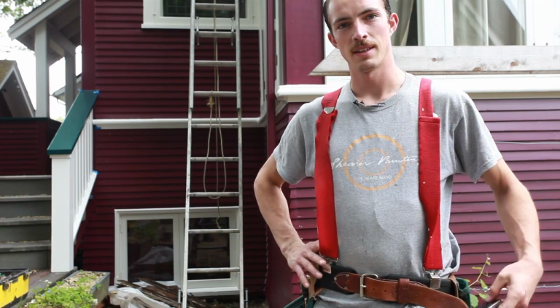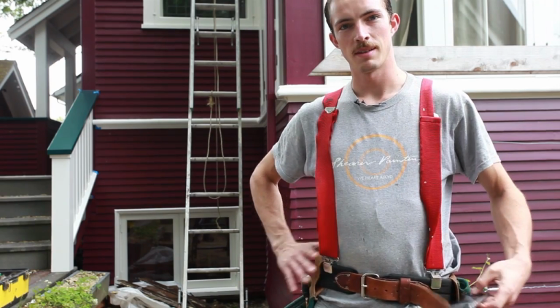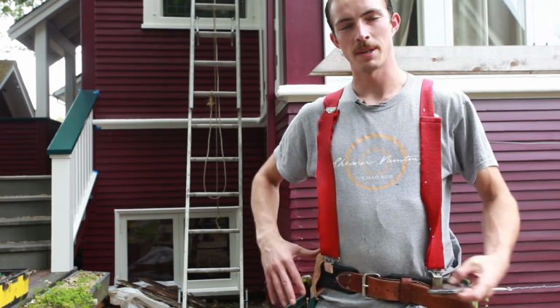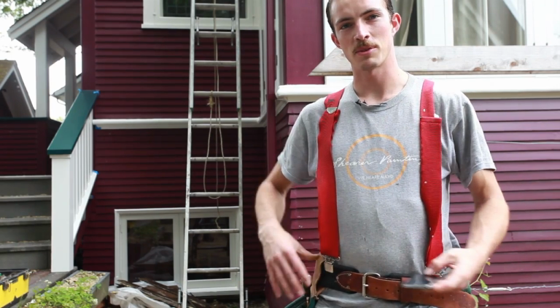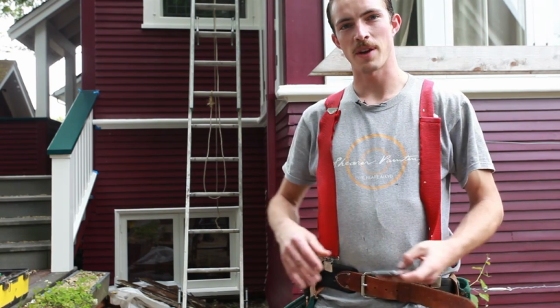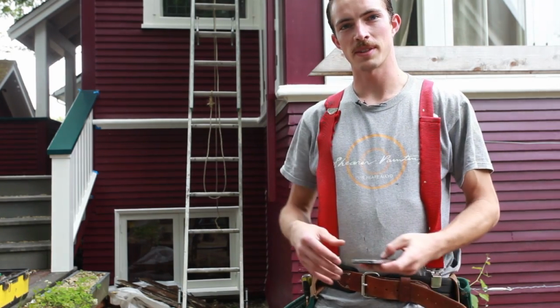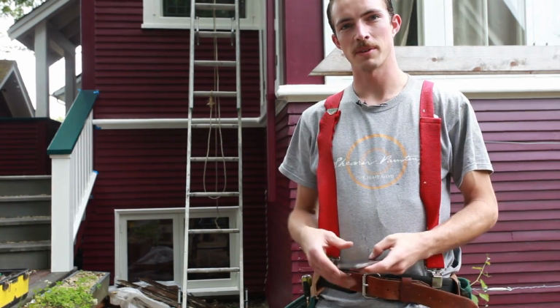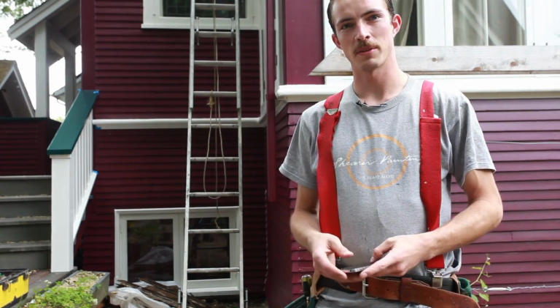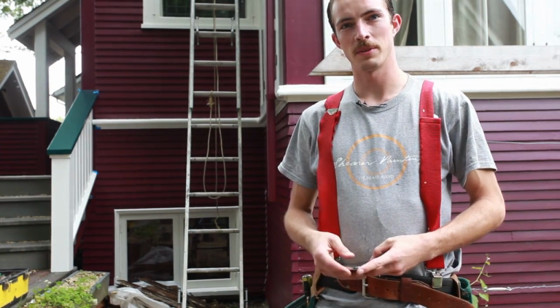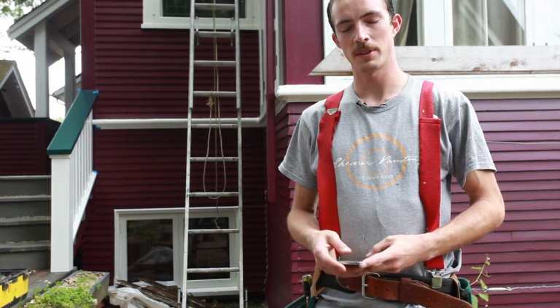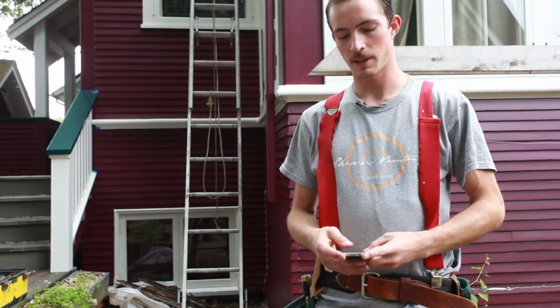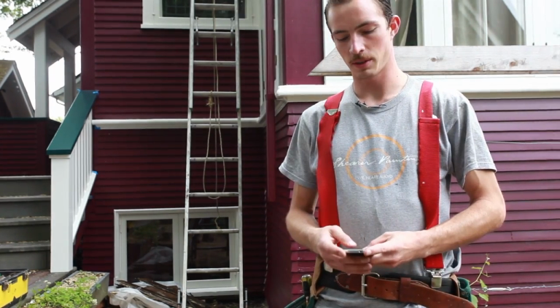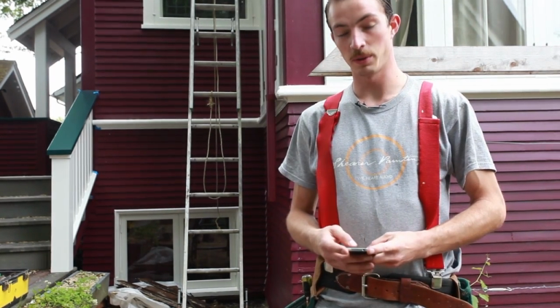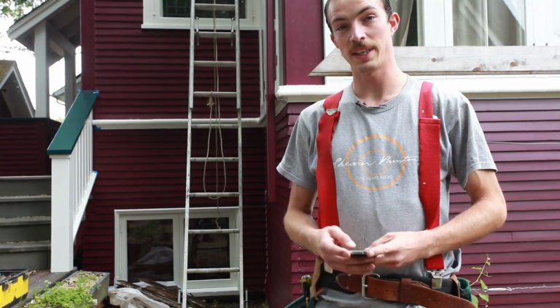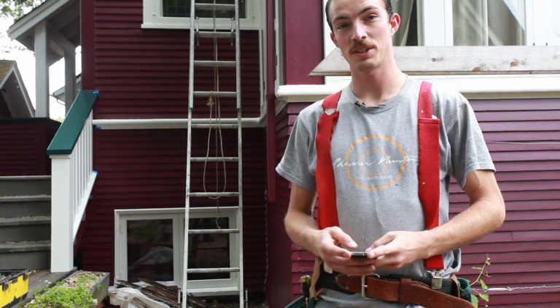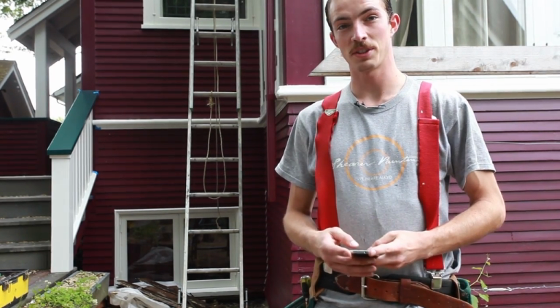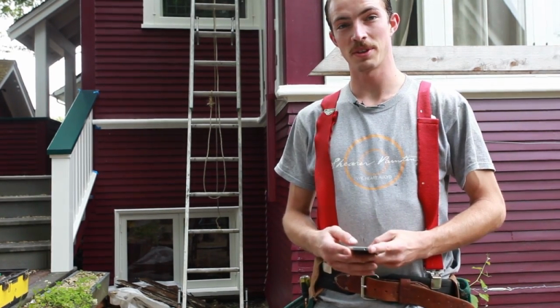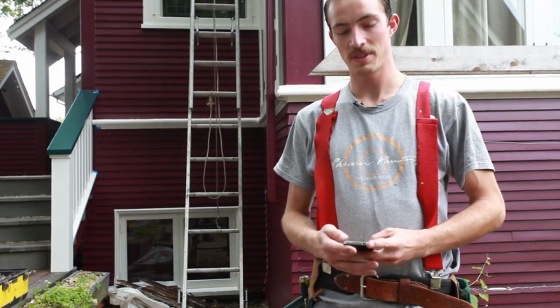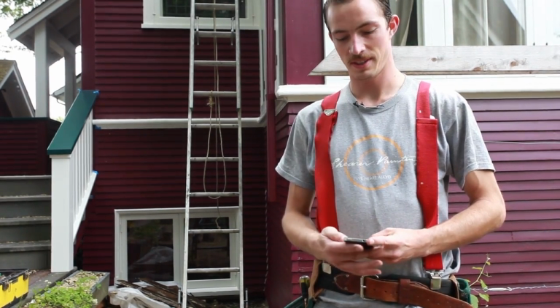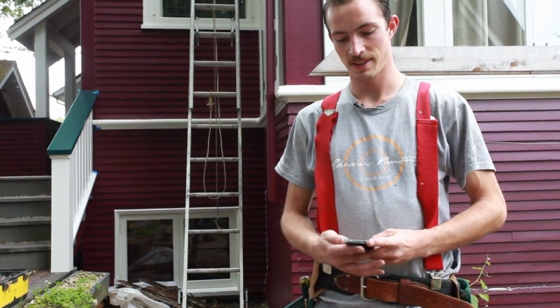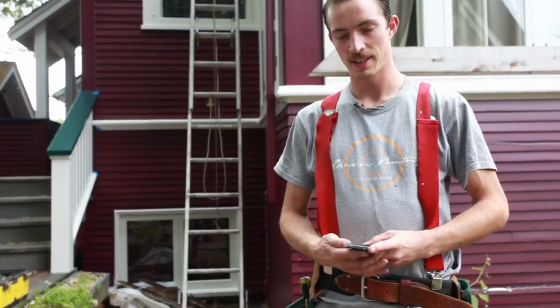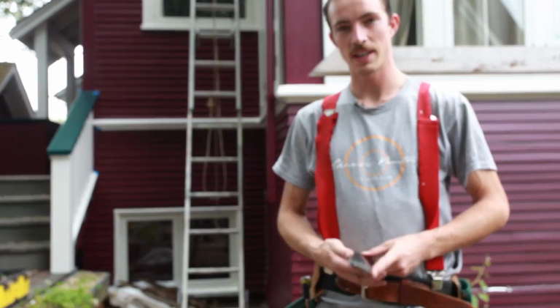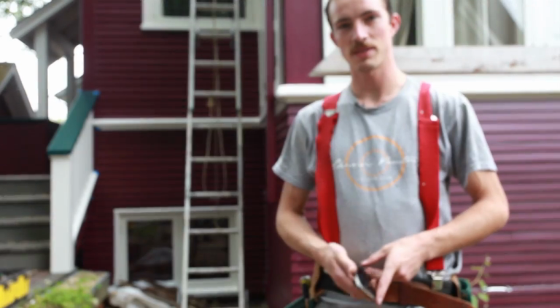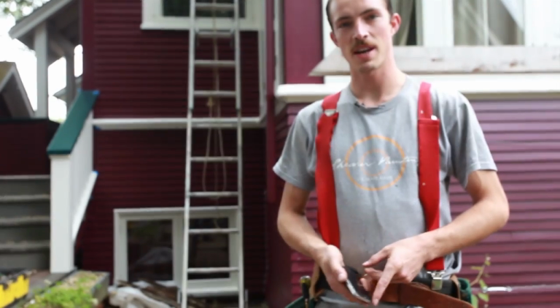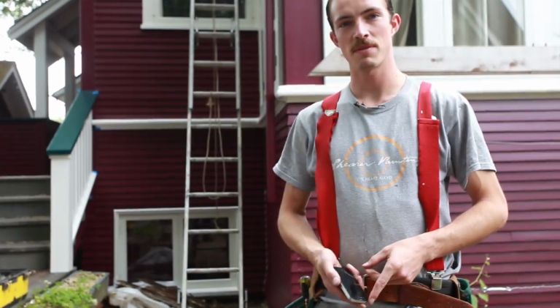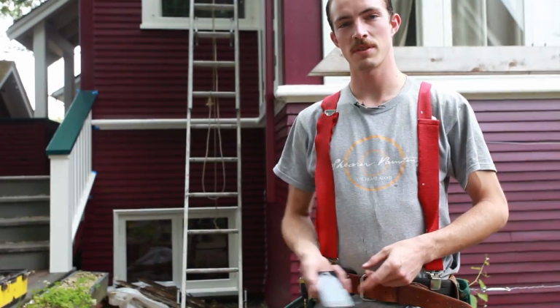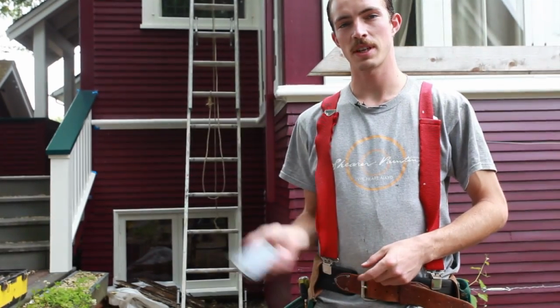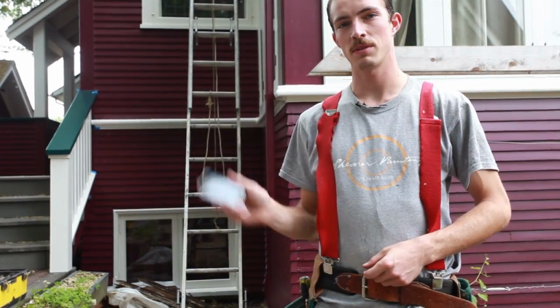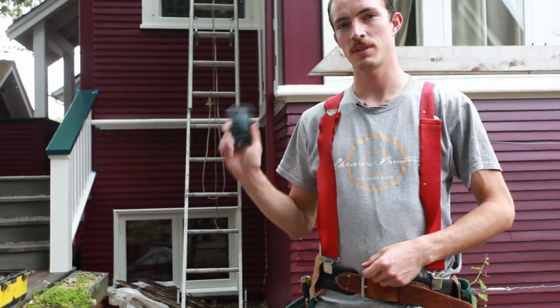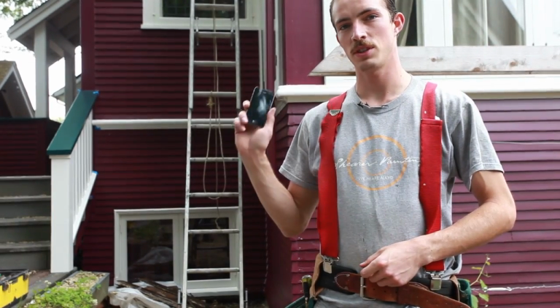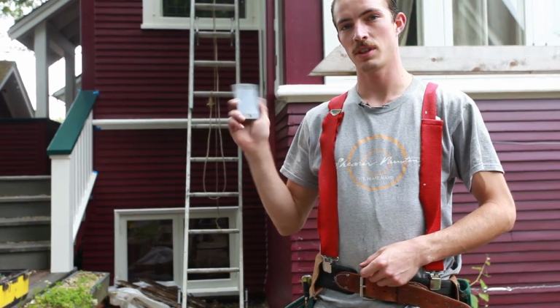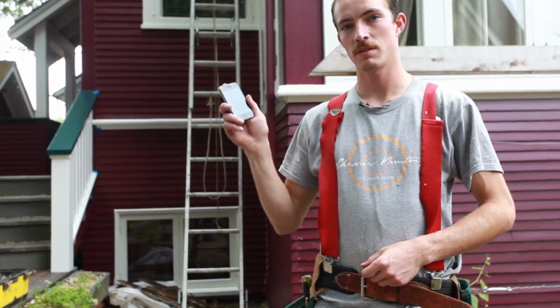My name is Travis. I'm a crew lead at Shearer. I use an iPhone and I use T-Sheets.